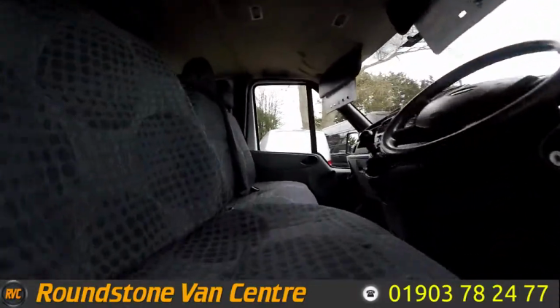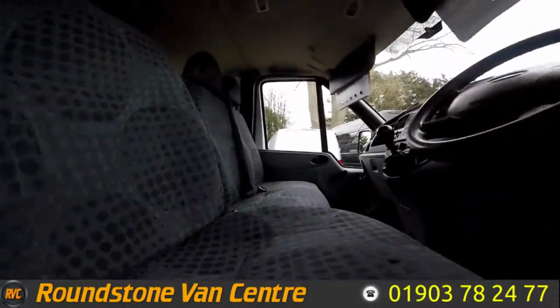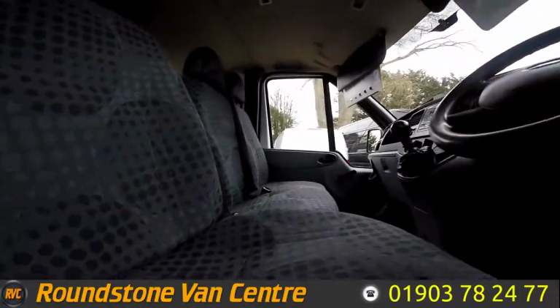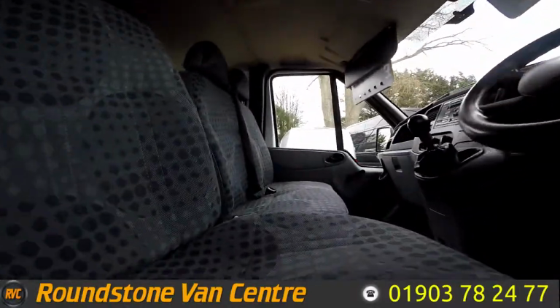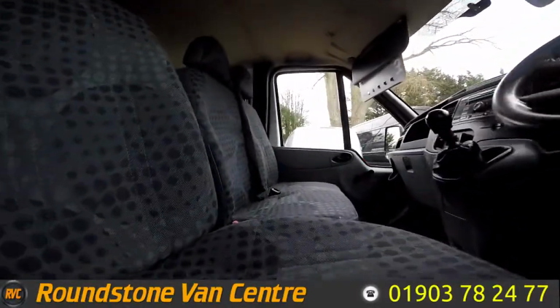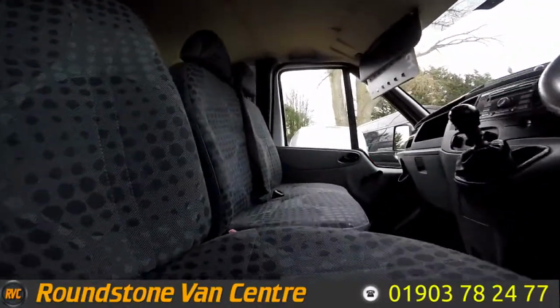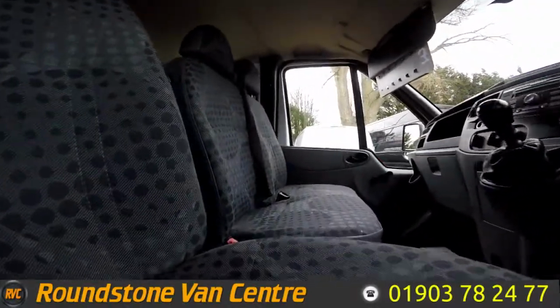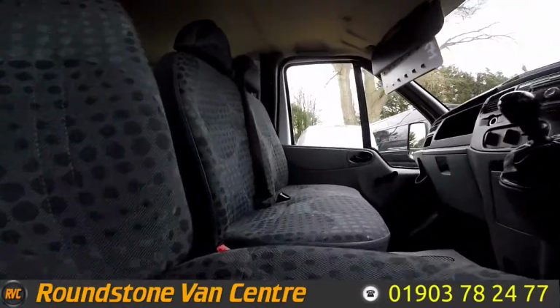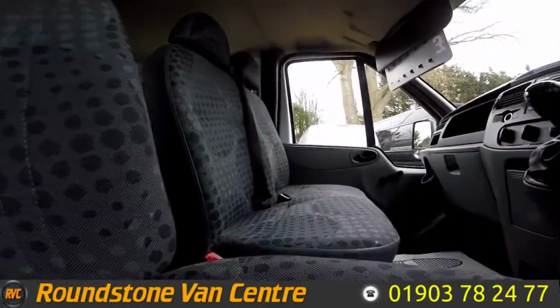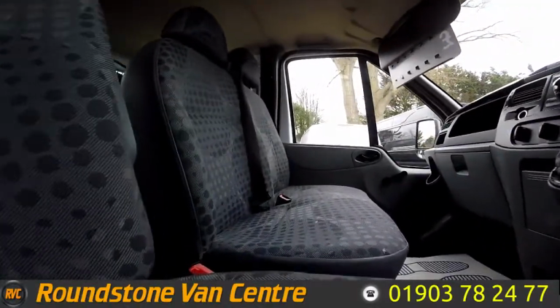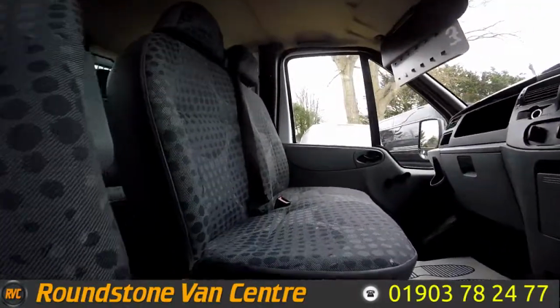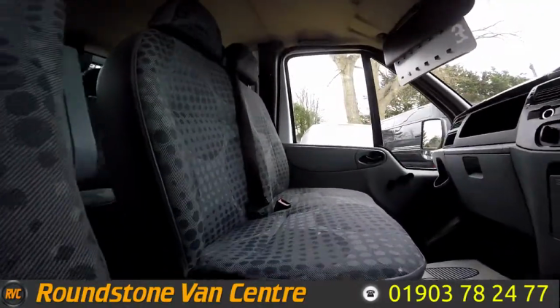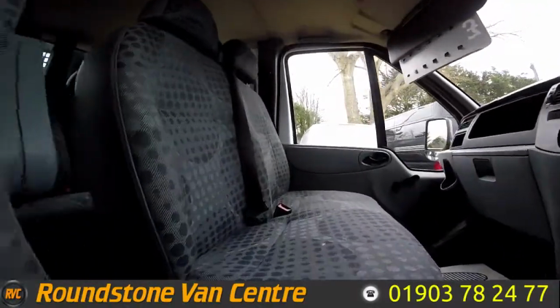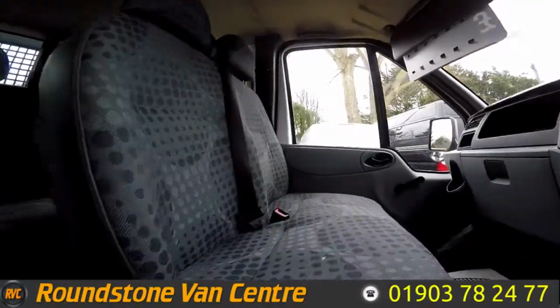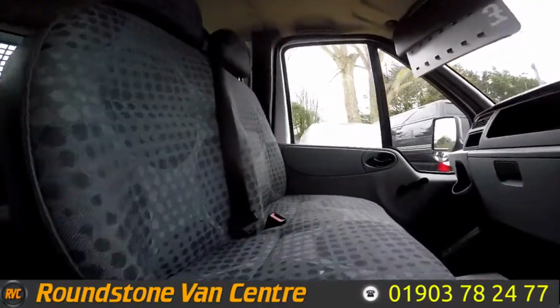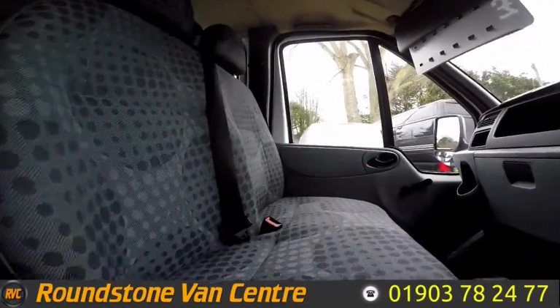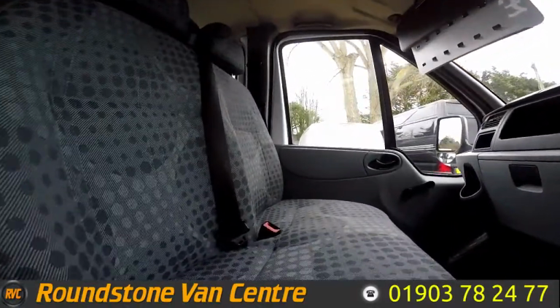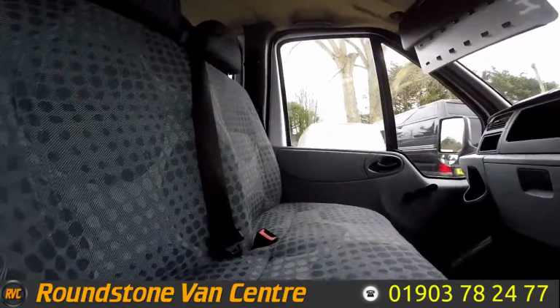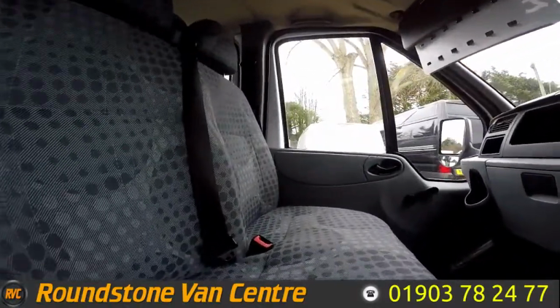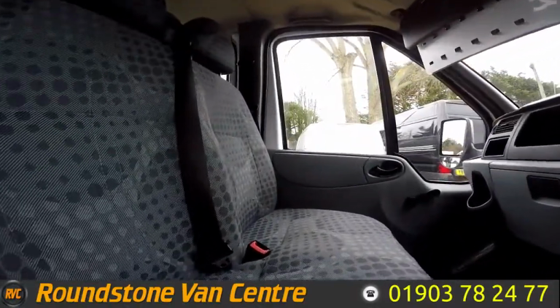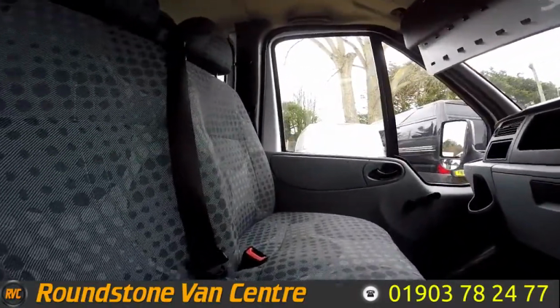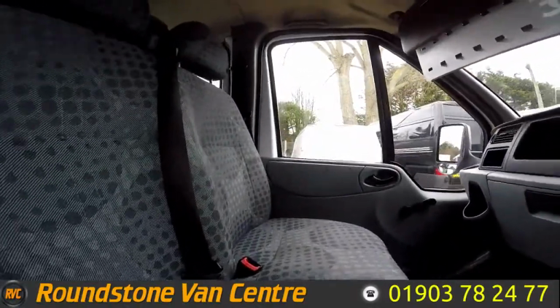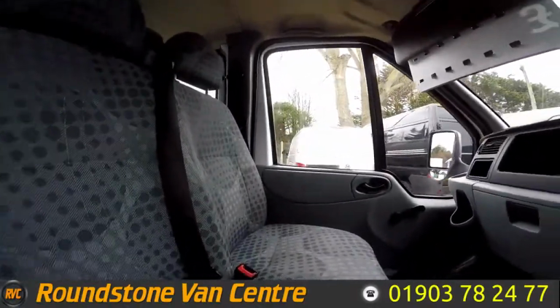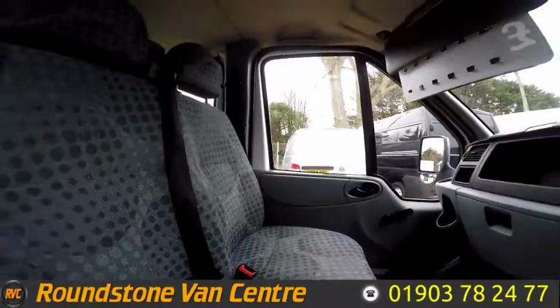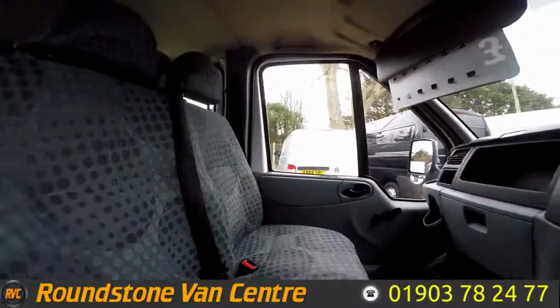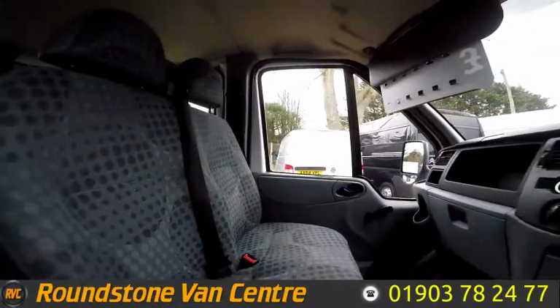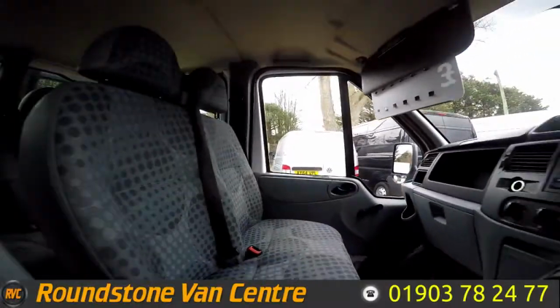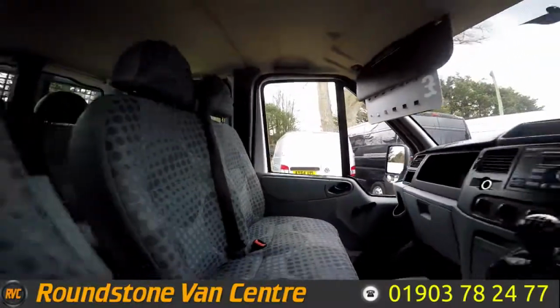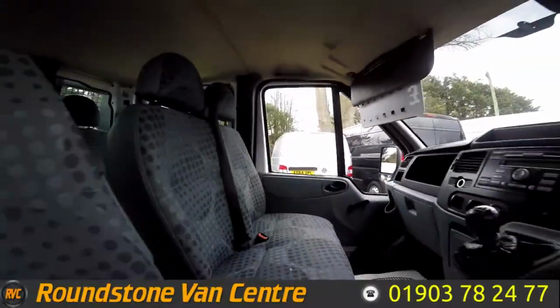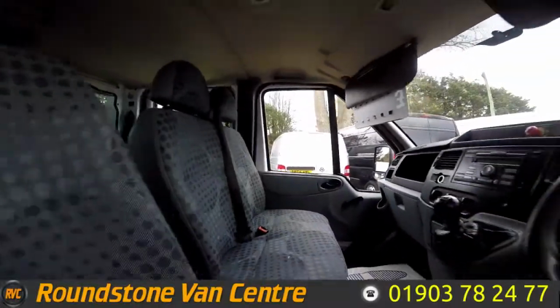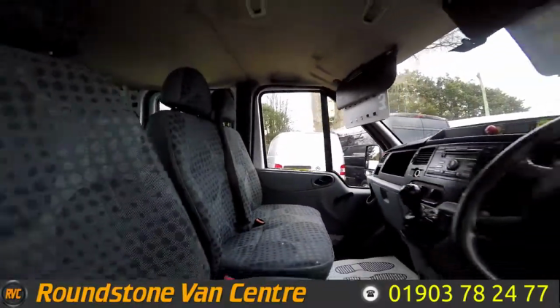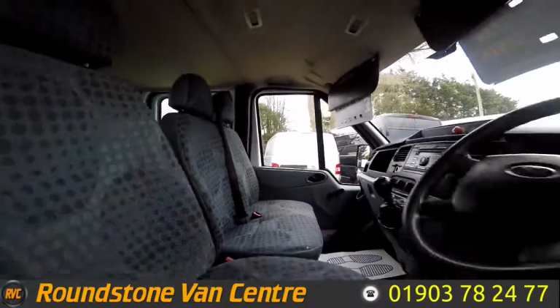As we take a look inside the front cab area, you can see it has been kept clean and tidy by the previous owners.